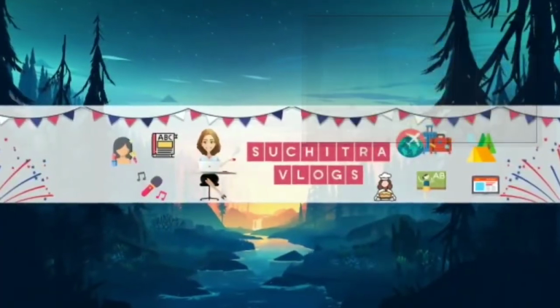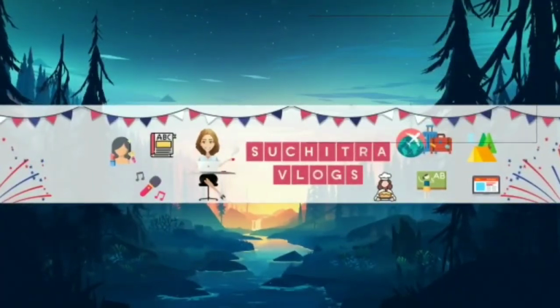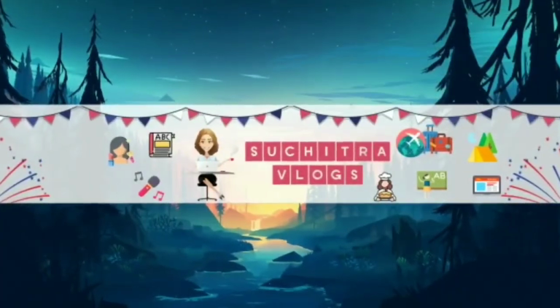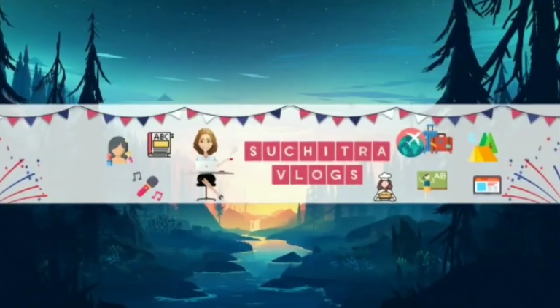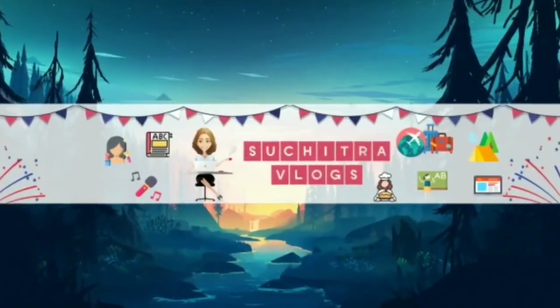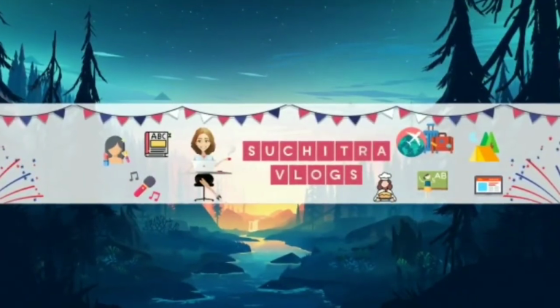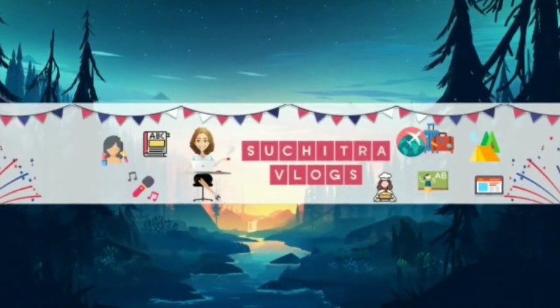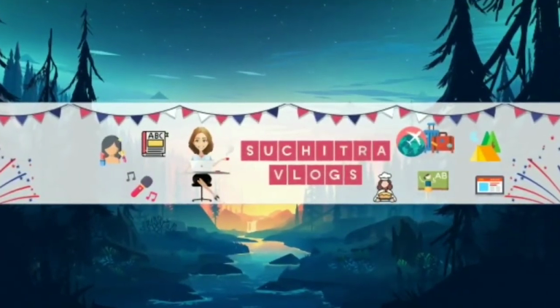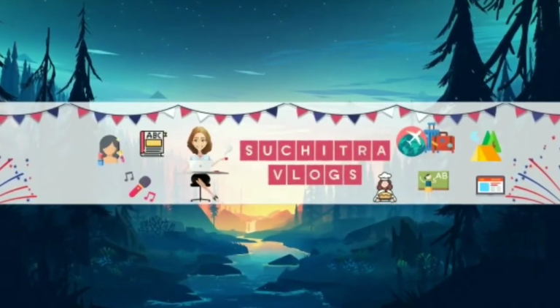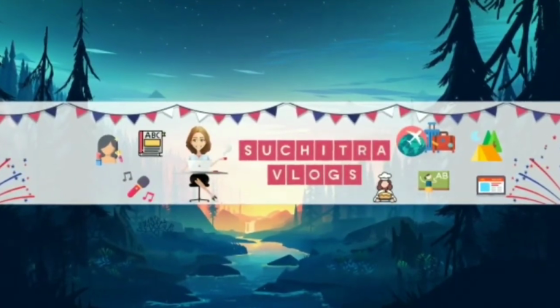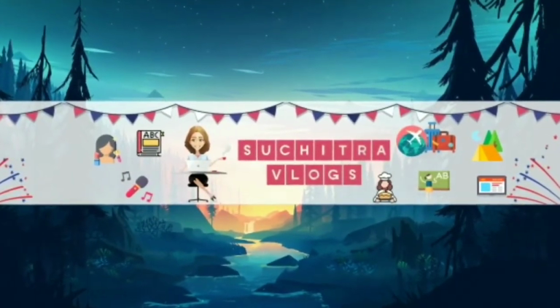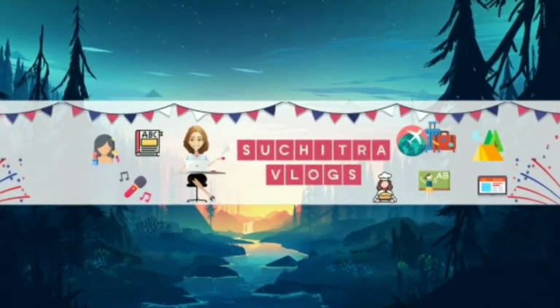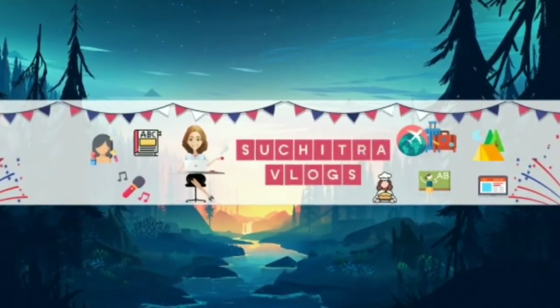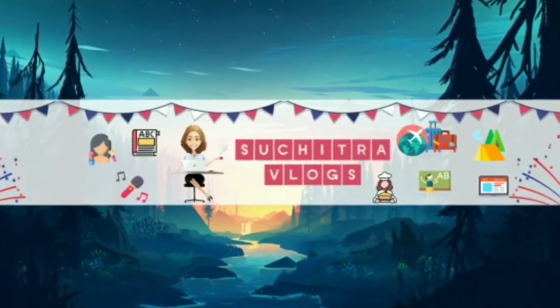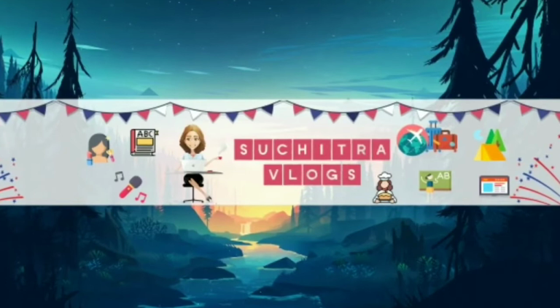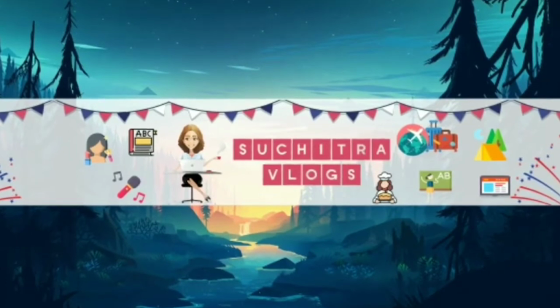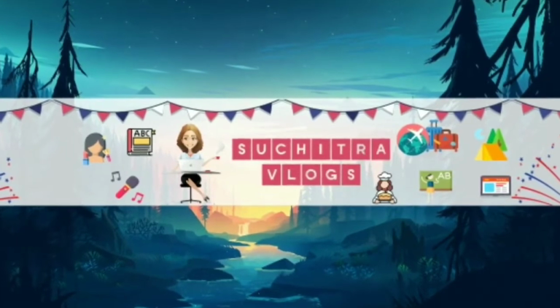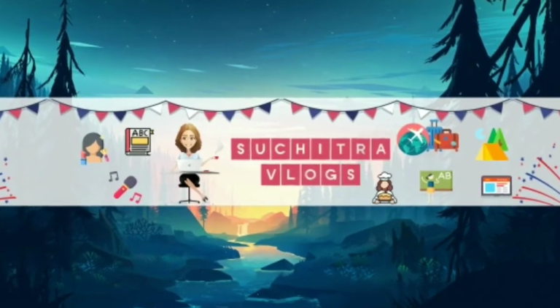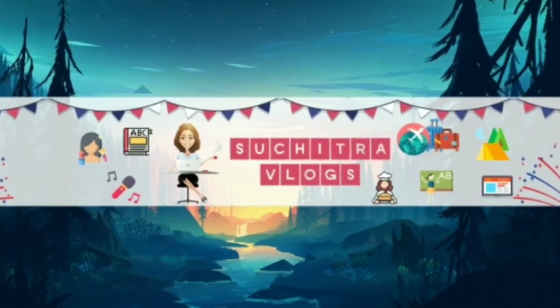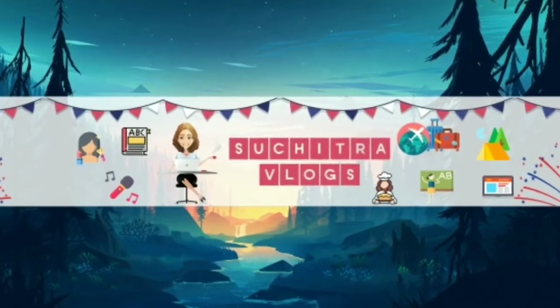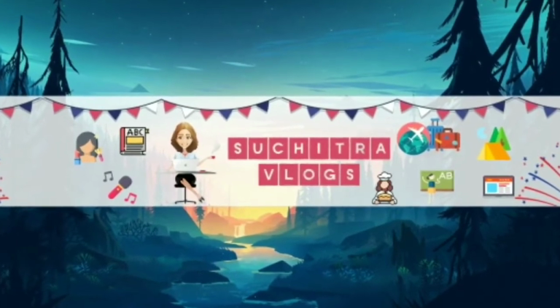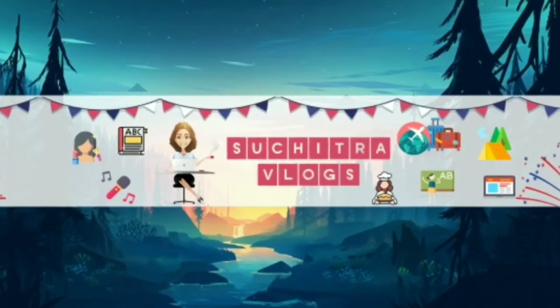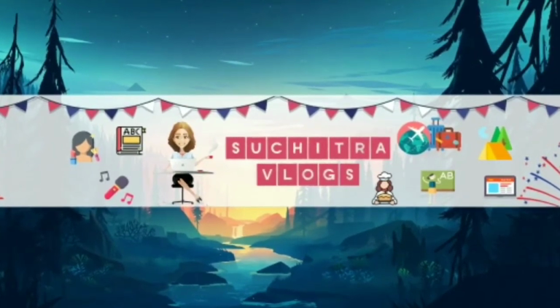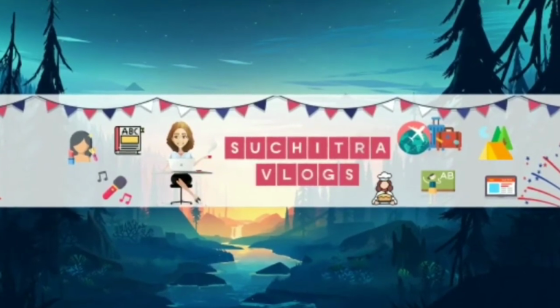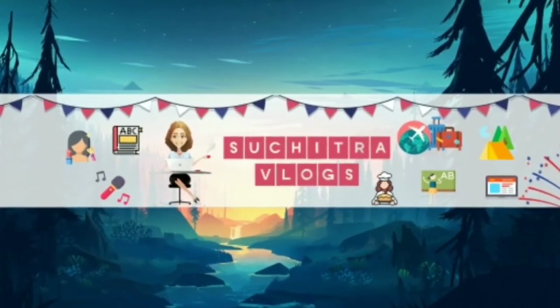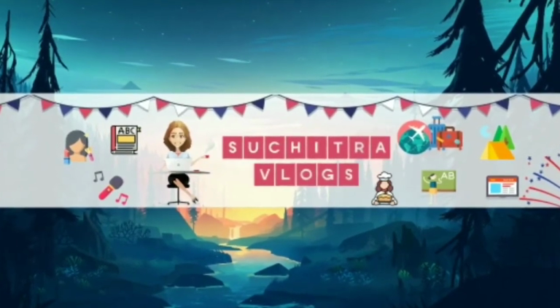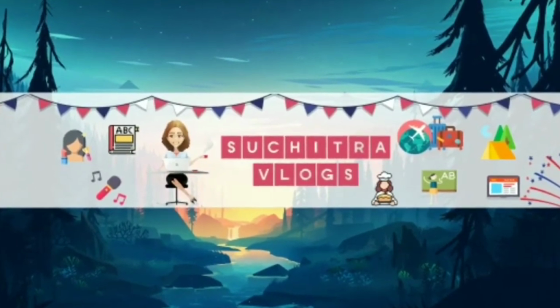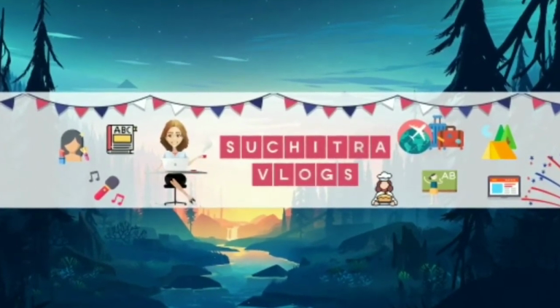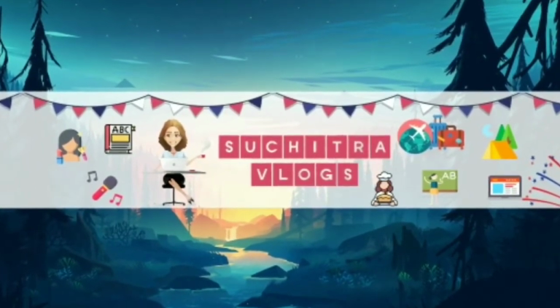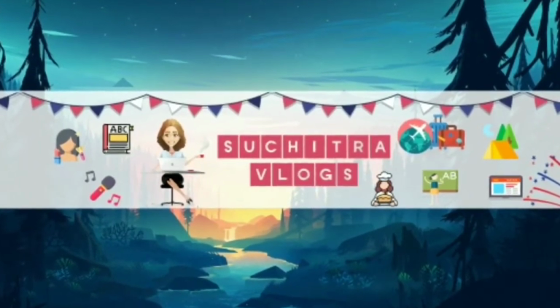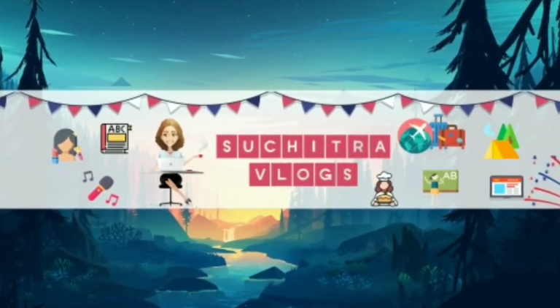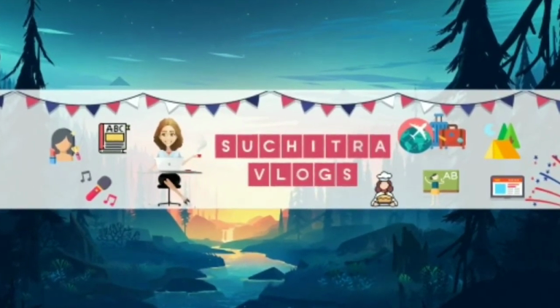Hello, welcome again and welcome back to Suchitra Vlogs. Hello, you are welcome. I am also welcome.